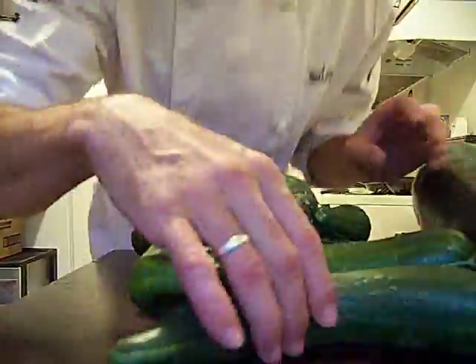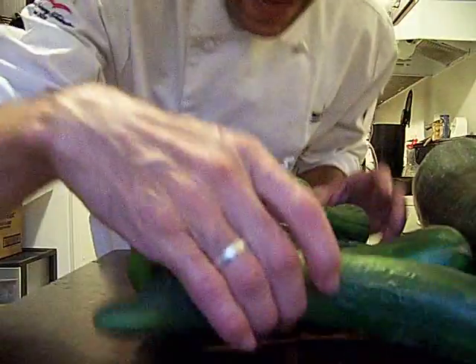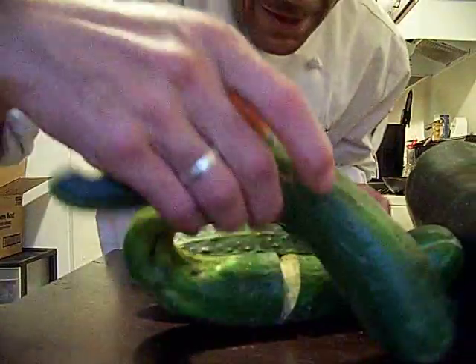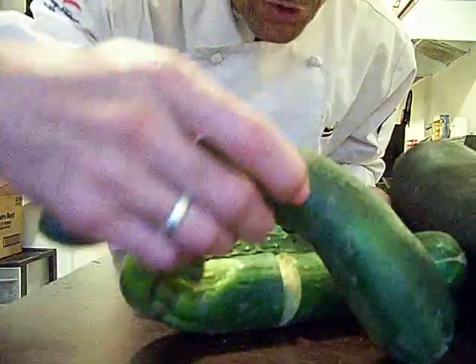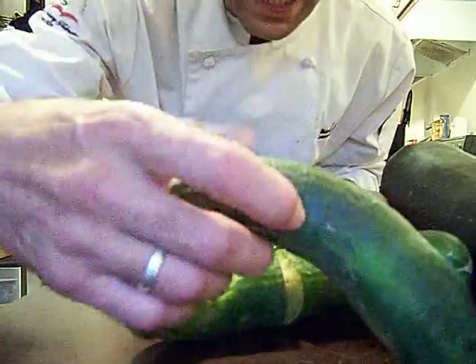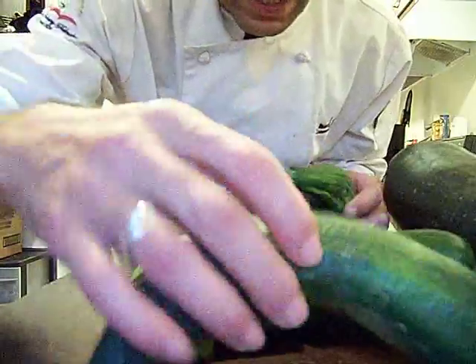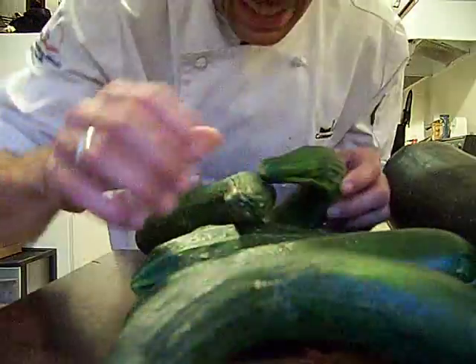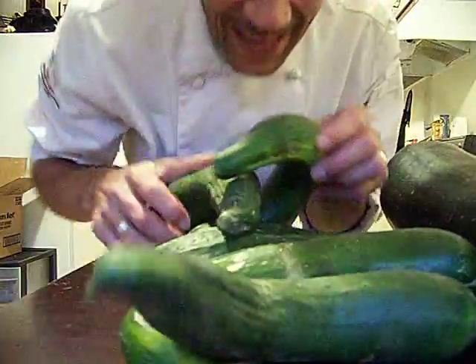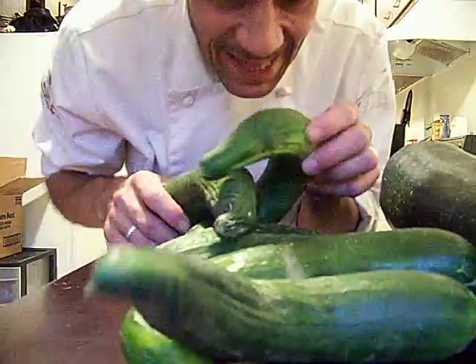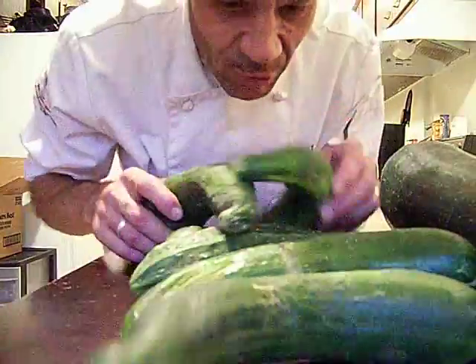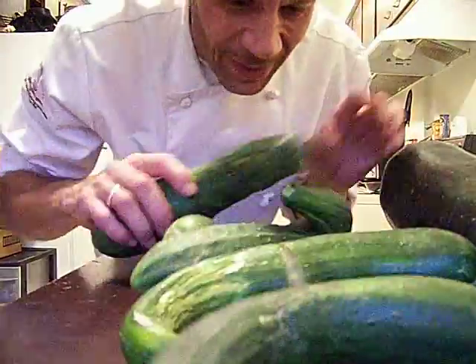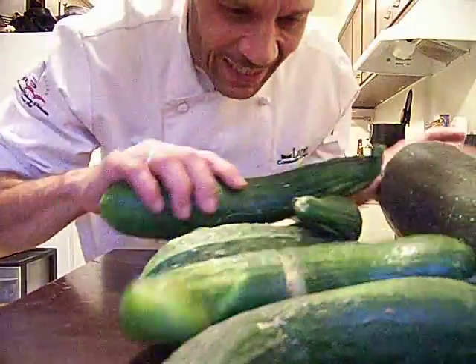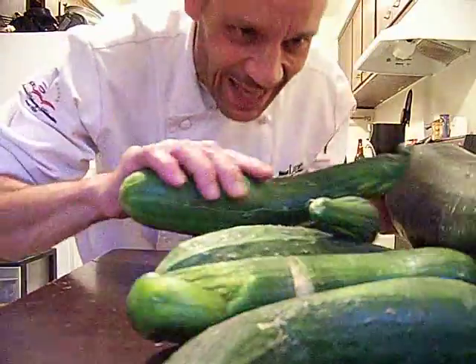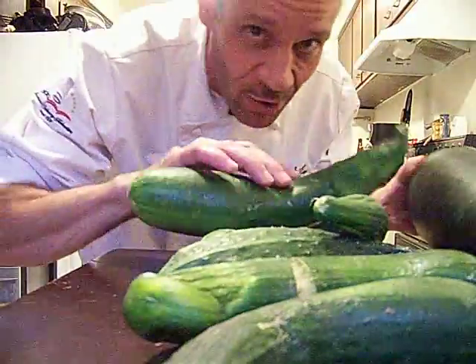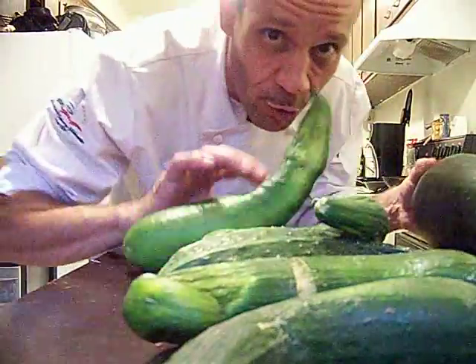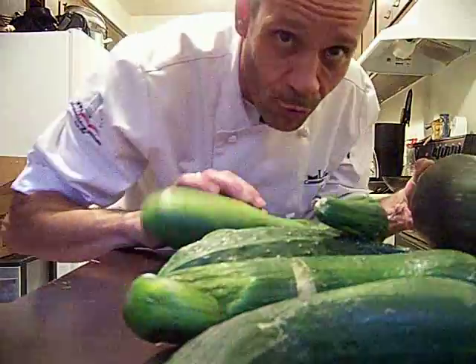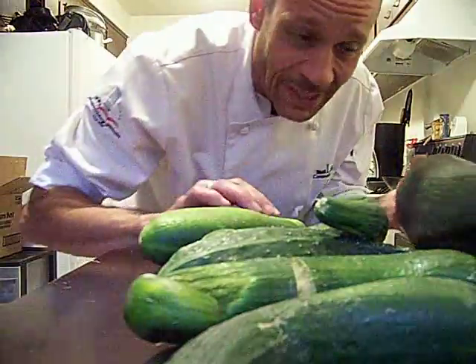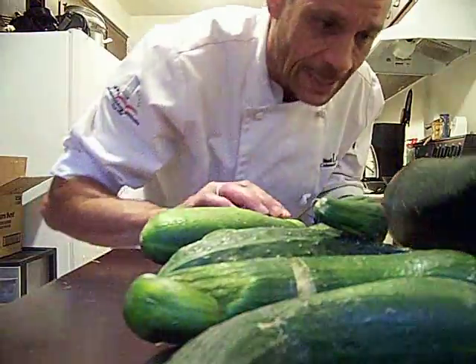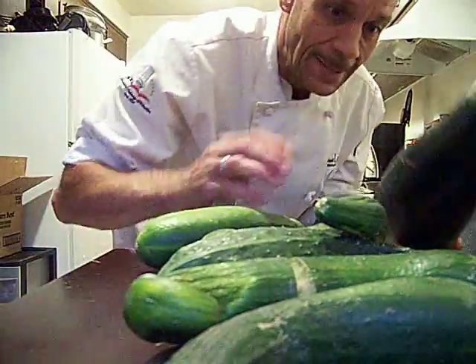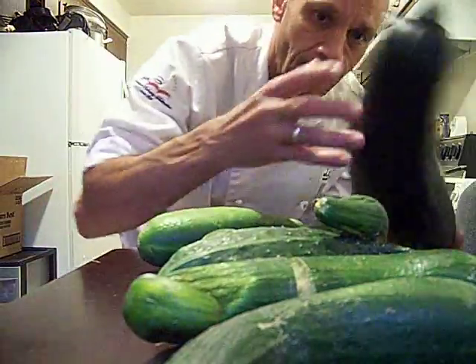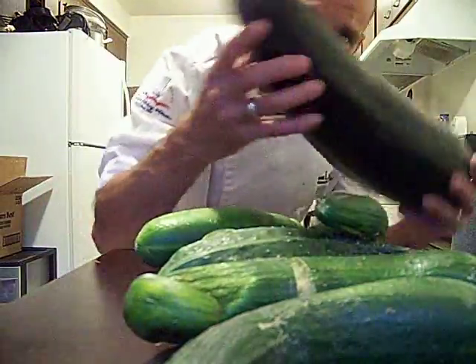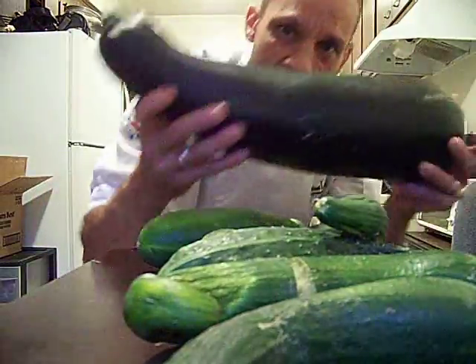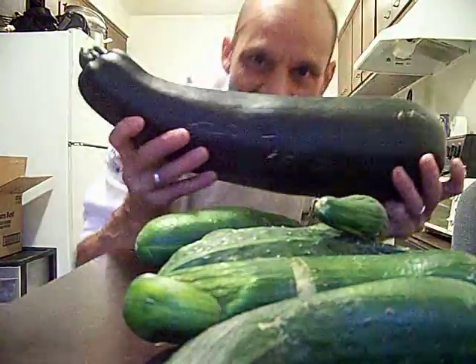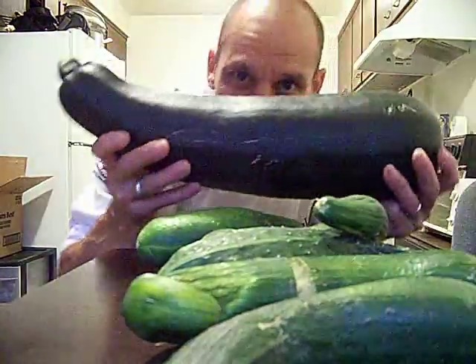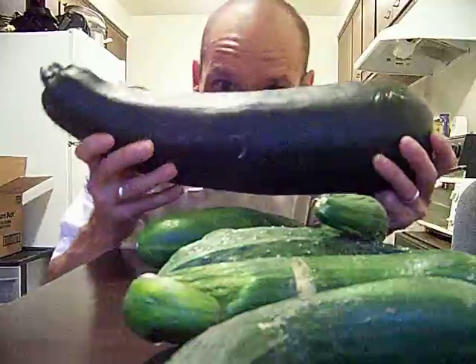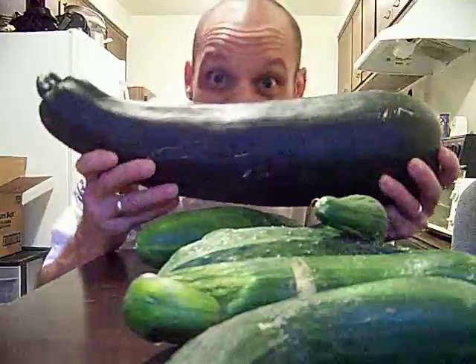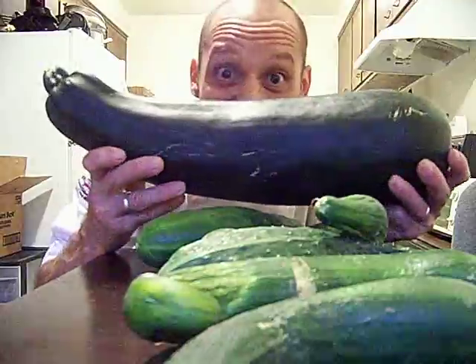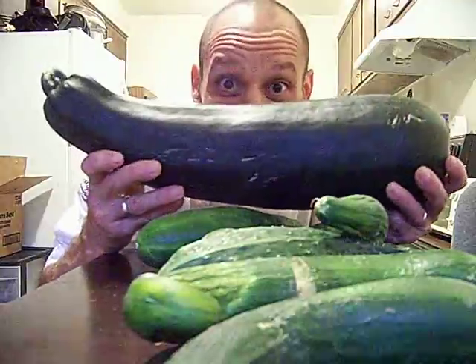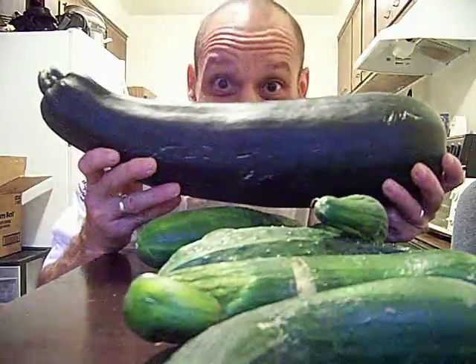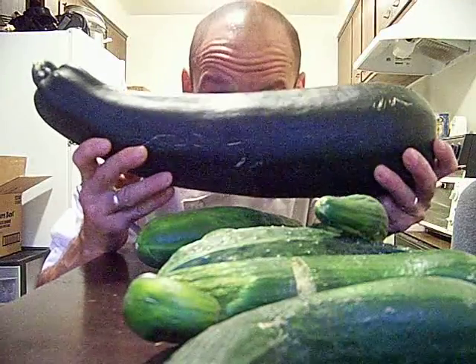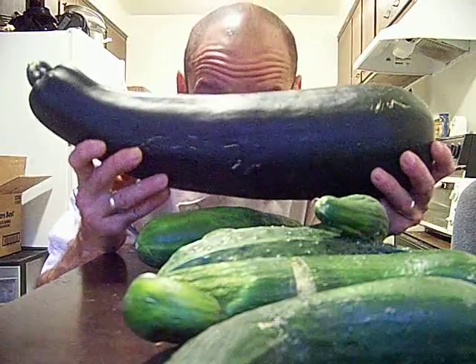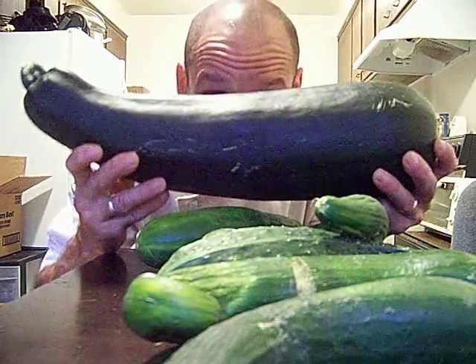That's a zucchini, and that's a zucchini, and that's a zucchini. That is a zucchini.